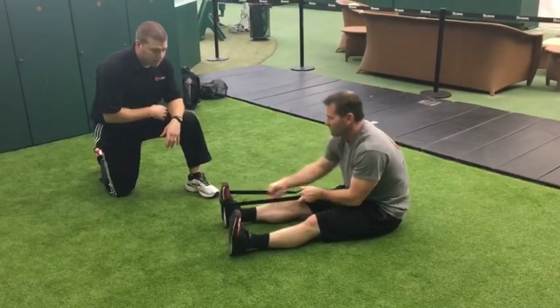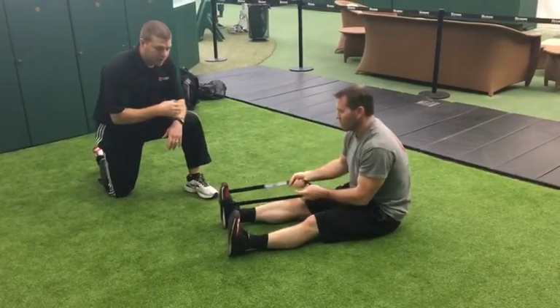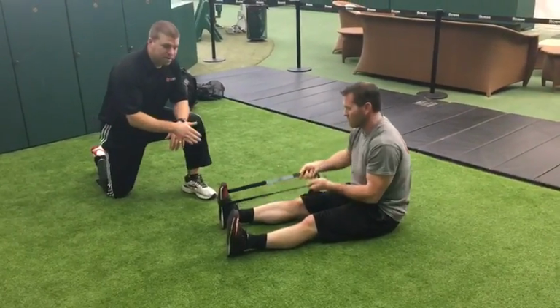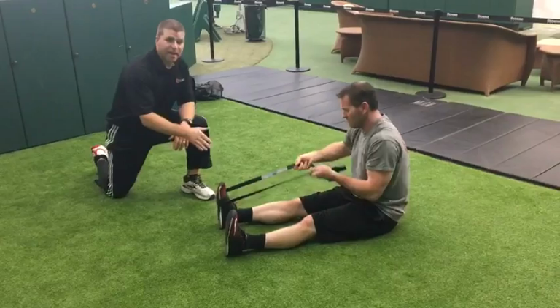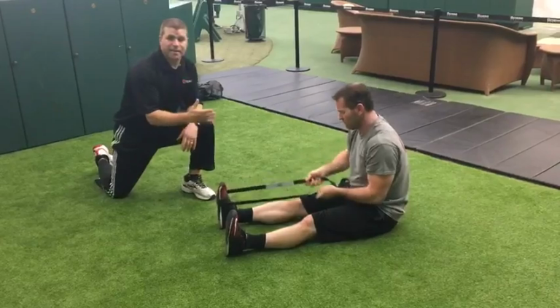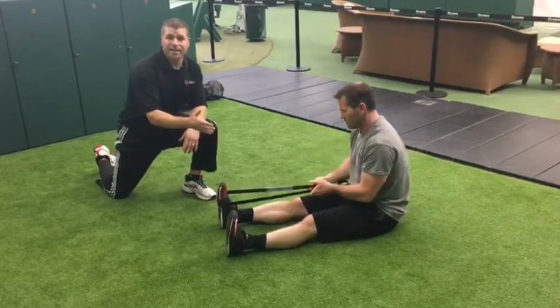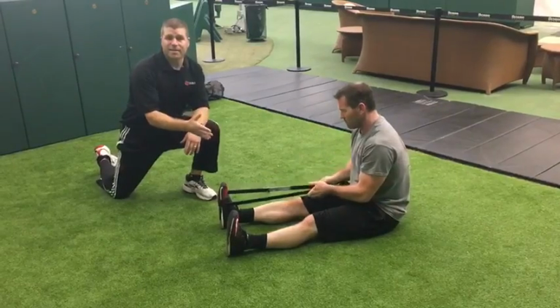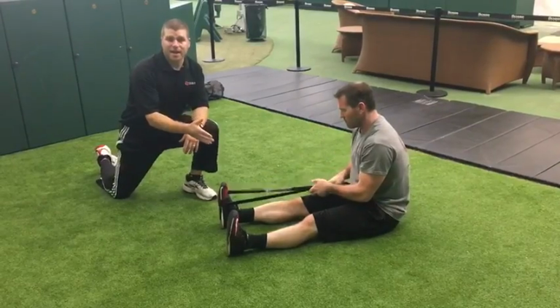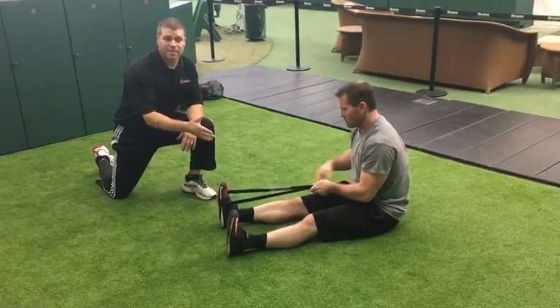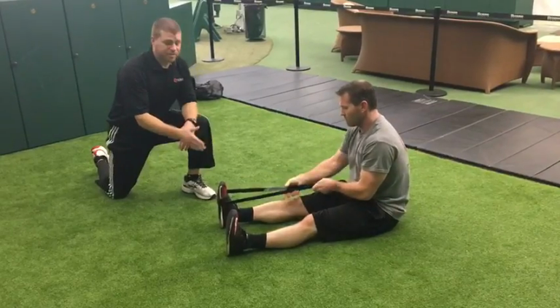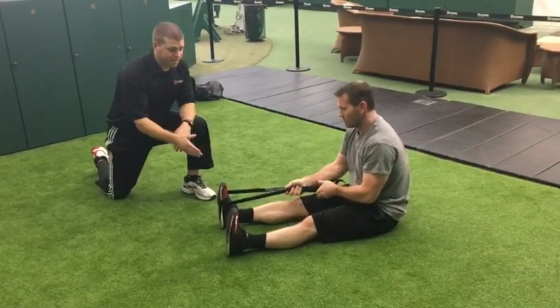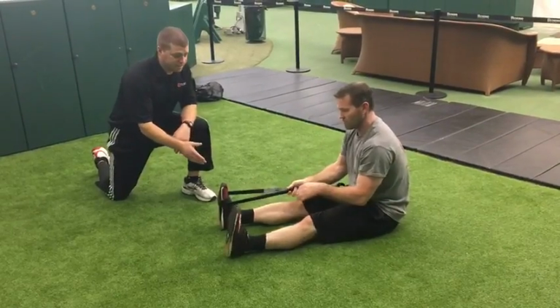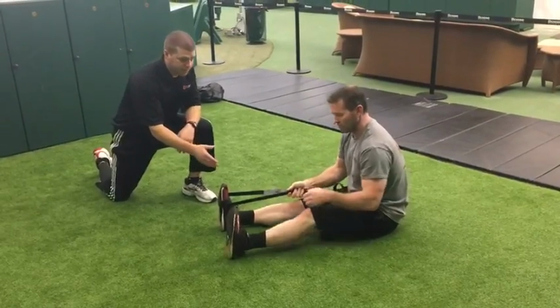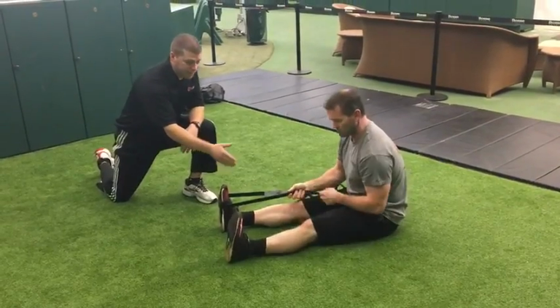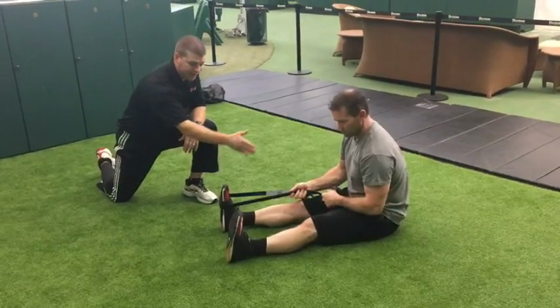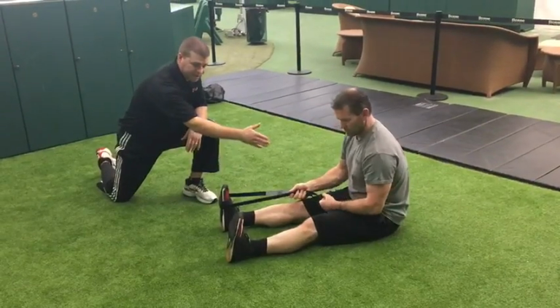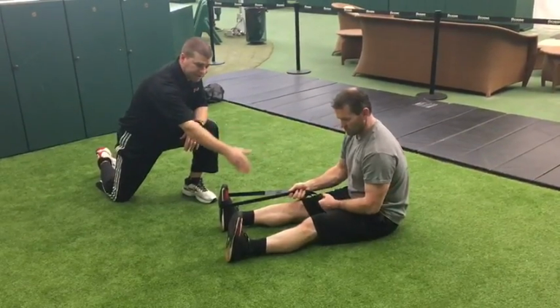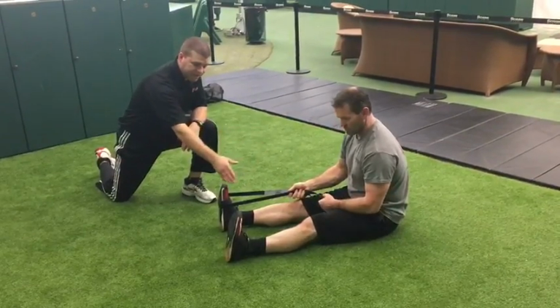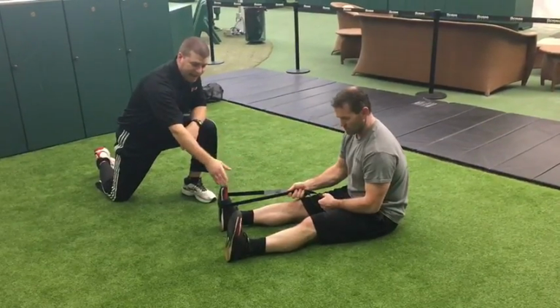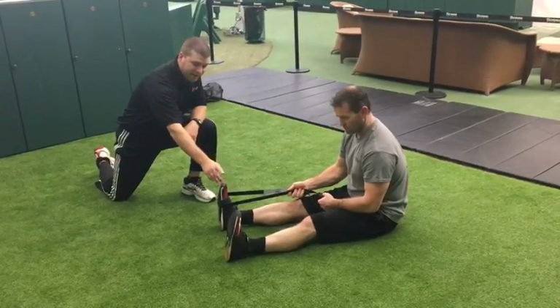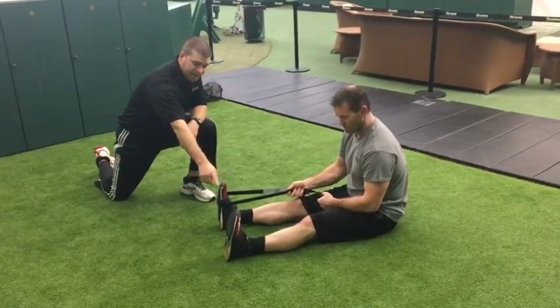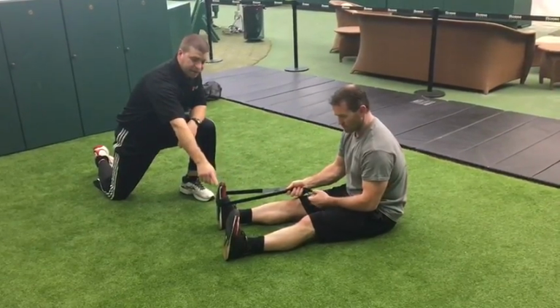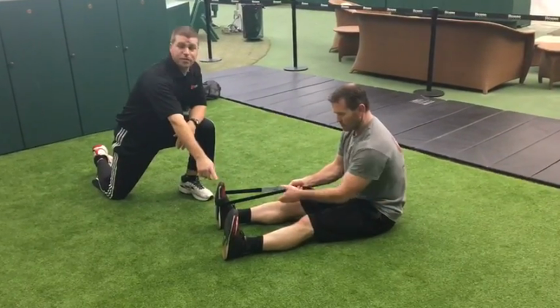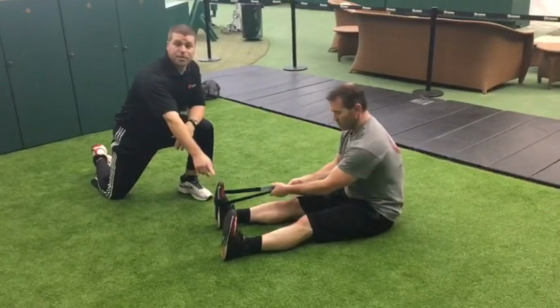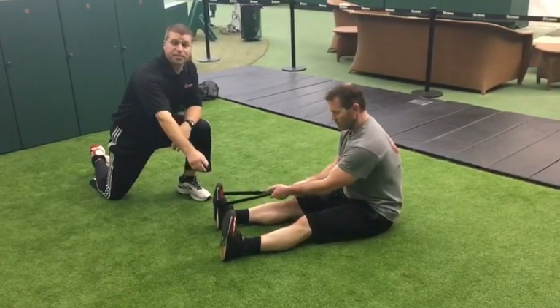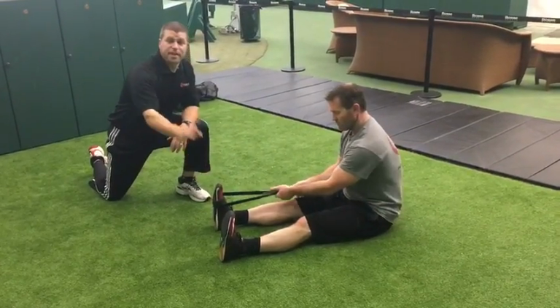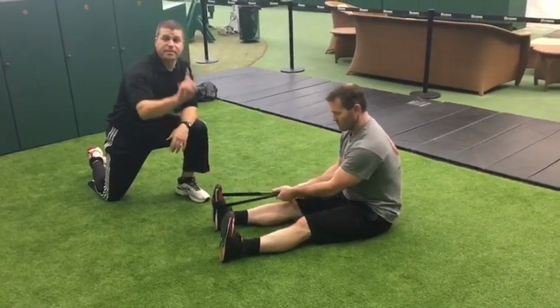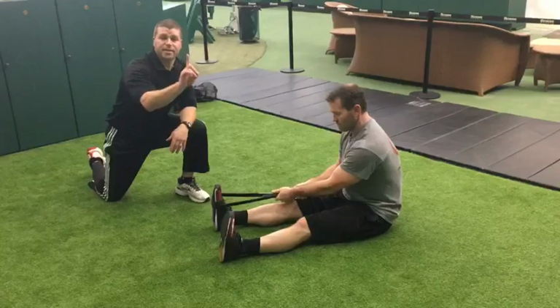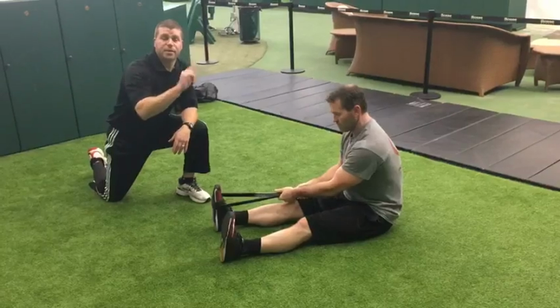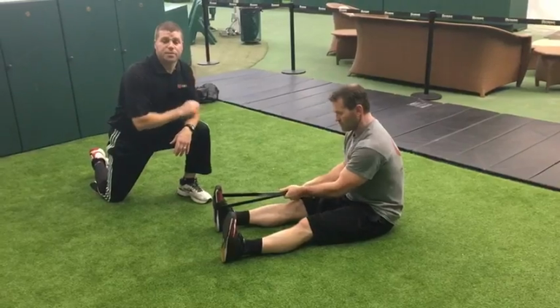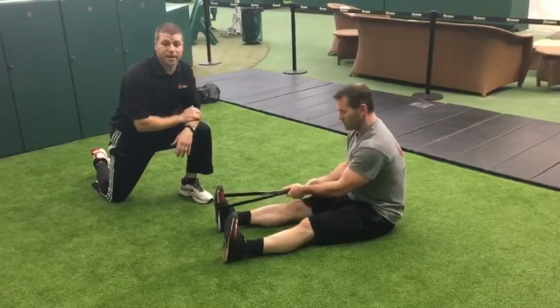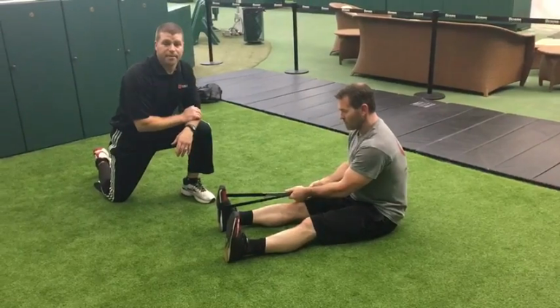The post leg — the leg that's not going to be stretching — is important. That leg should be flat, the foot dorsiflexed, and the toes straight up.